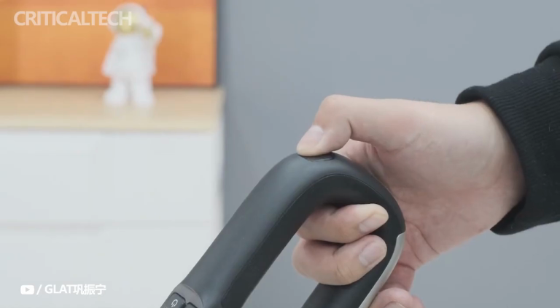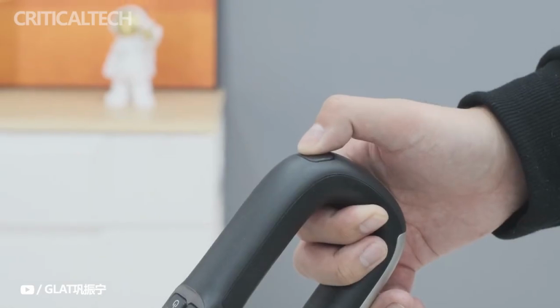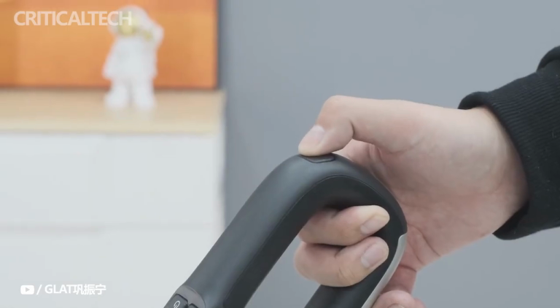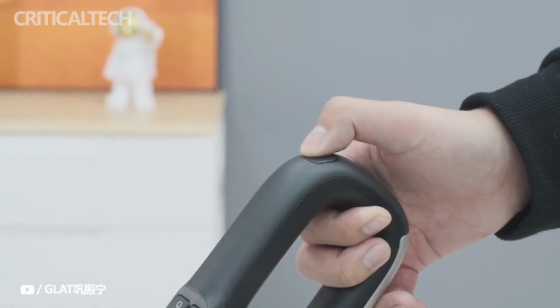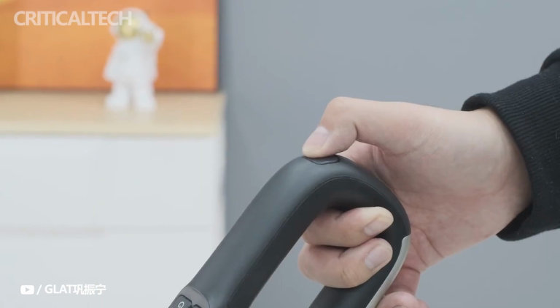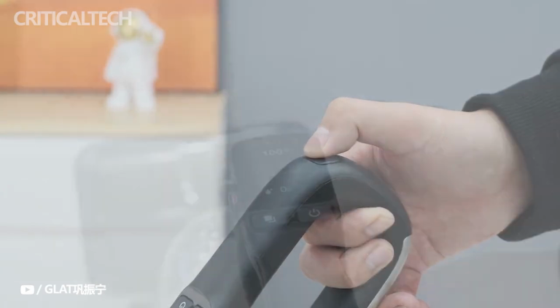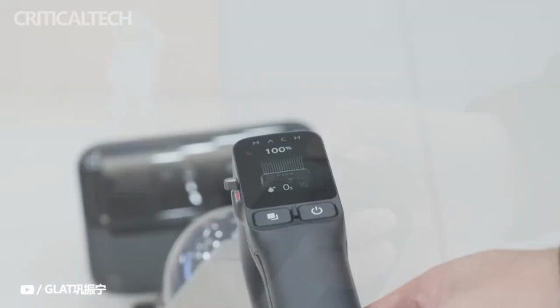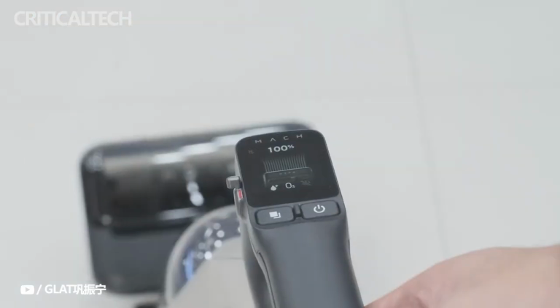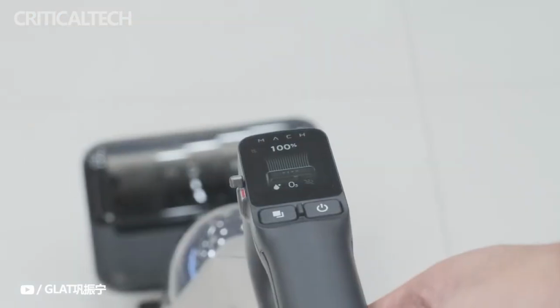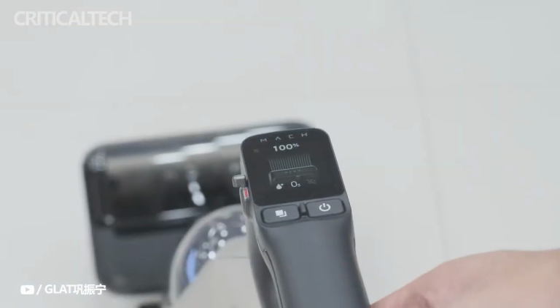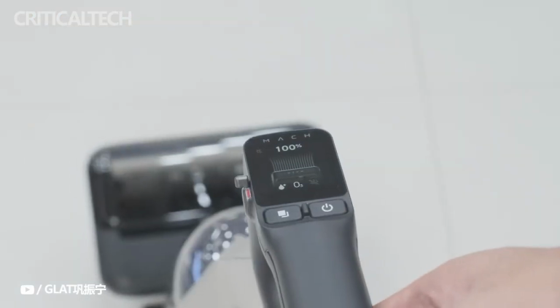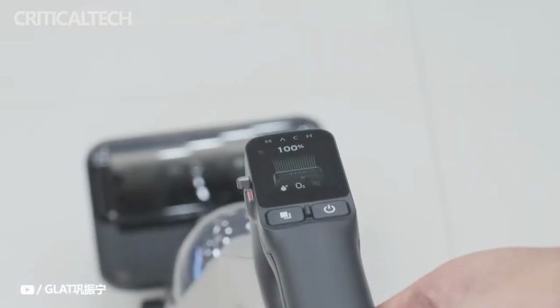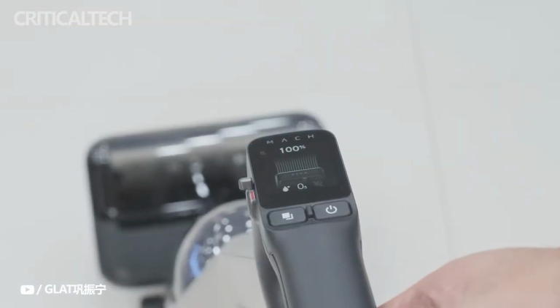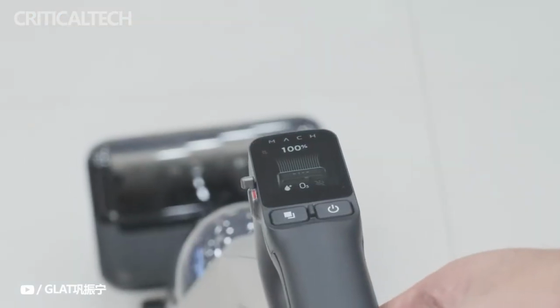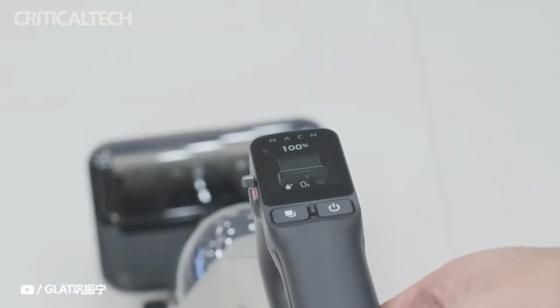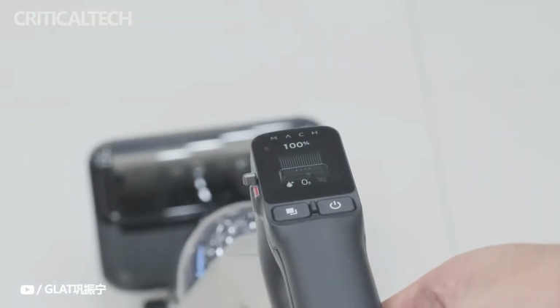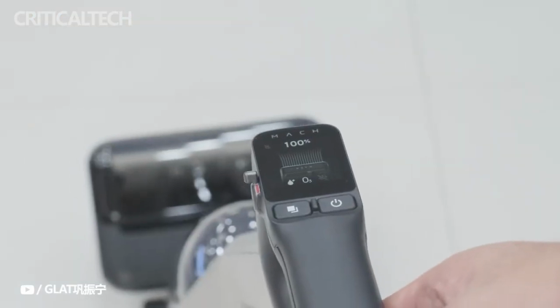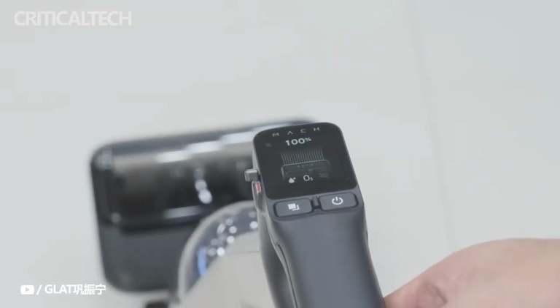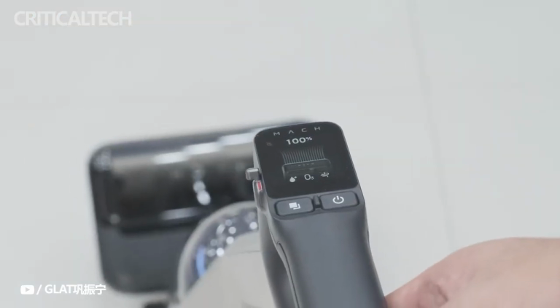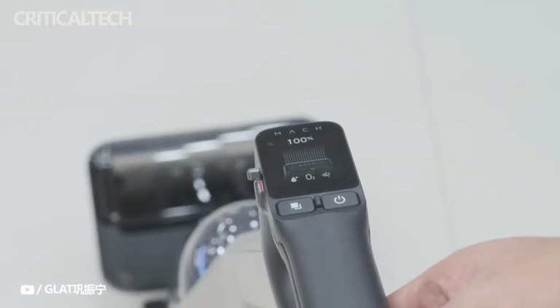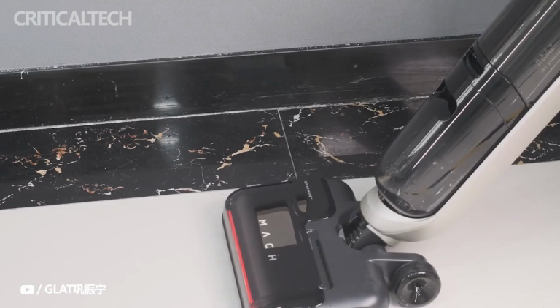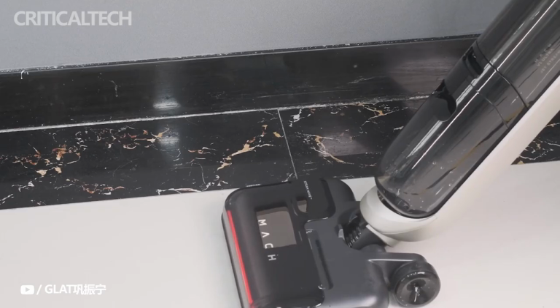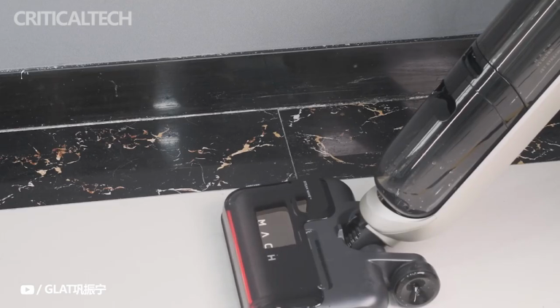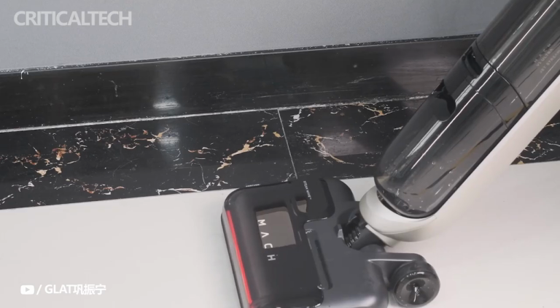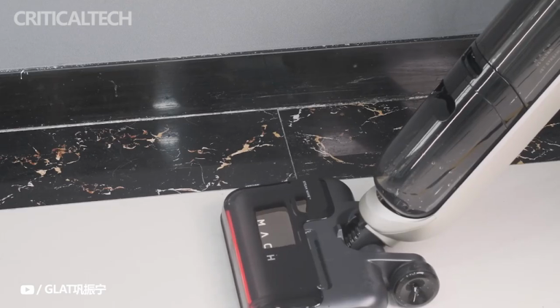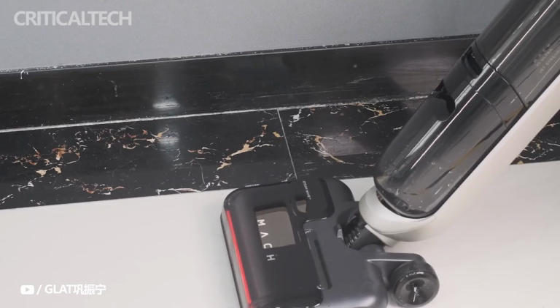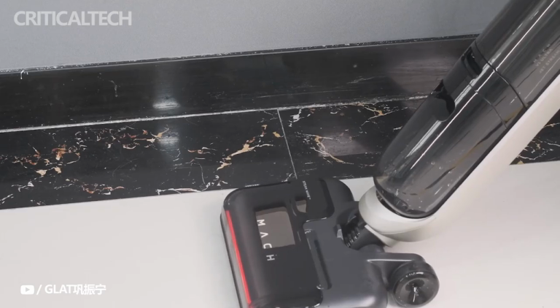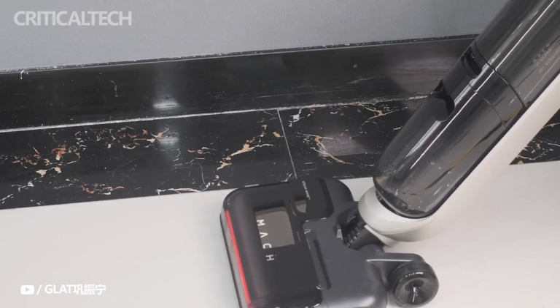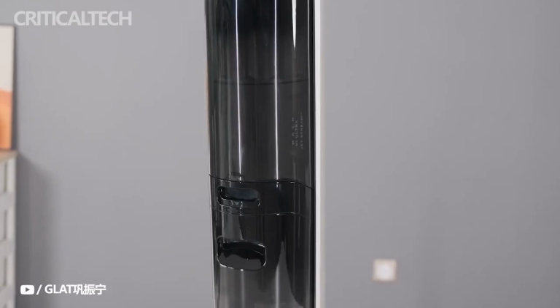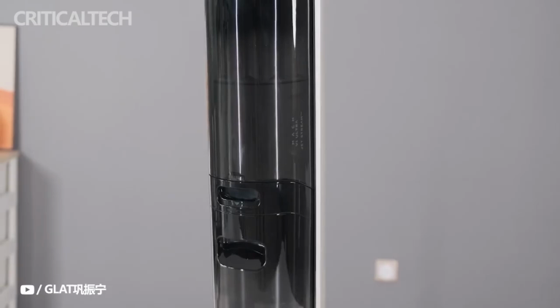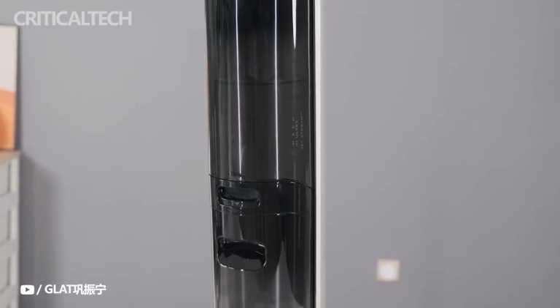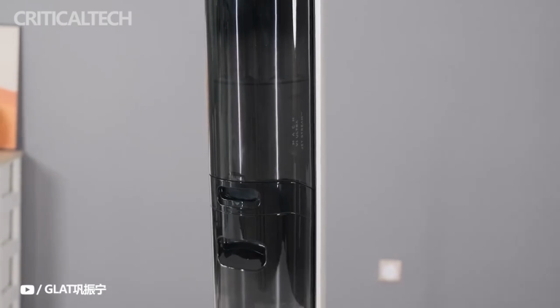What do you think of the new cordless vacuum cleaner? Write your comments under this video. Thanks for watching and see you soon.